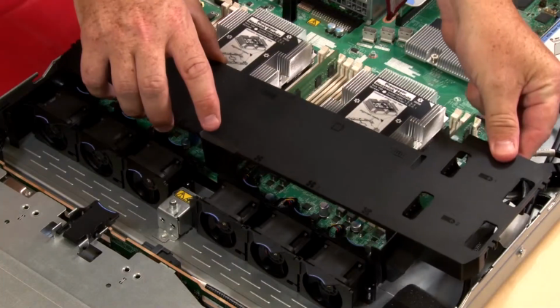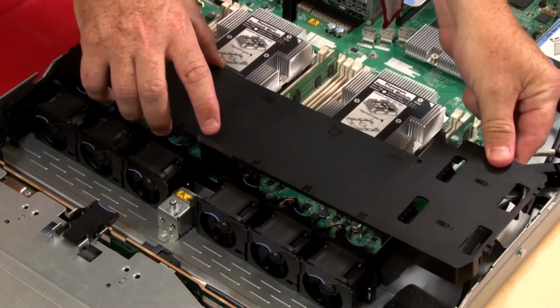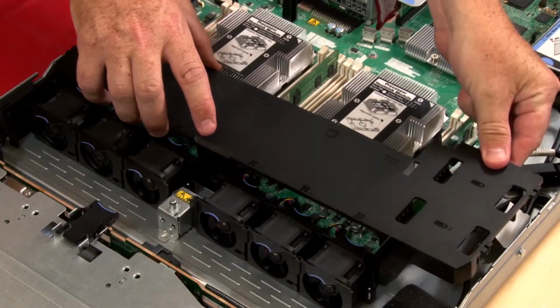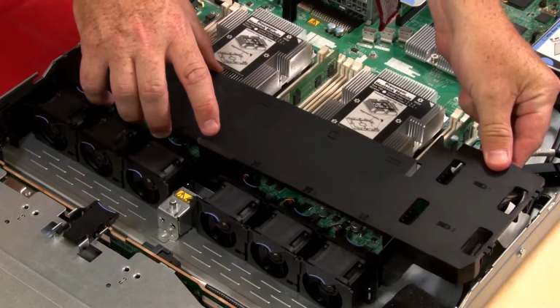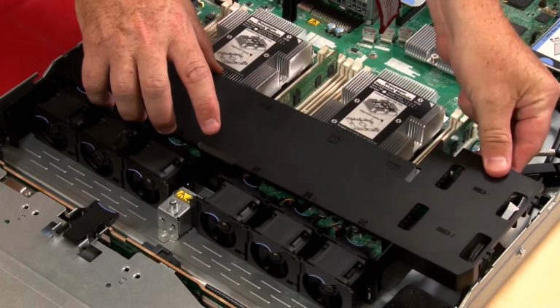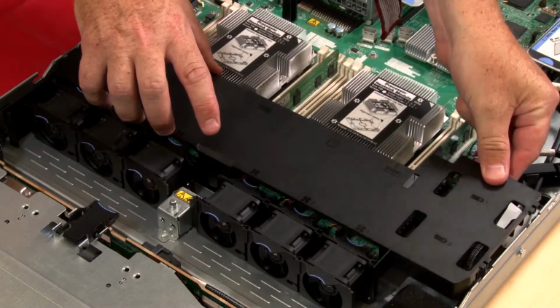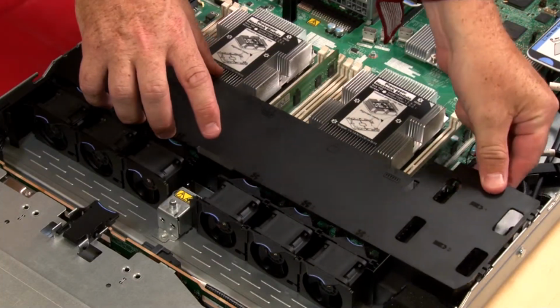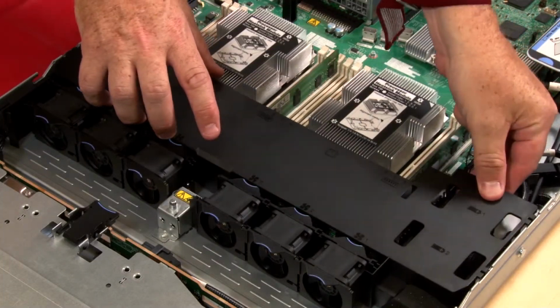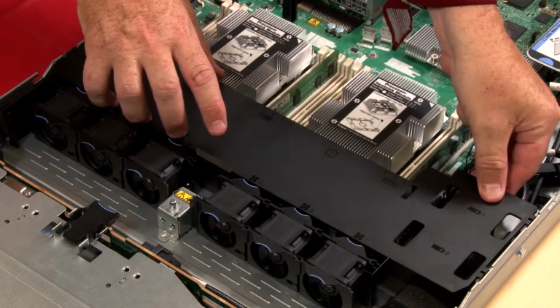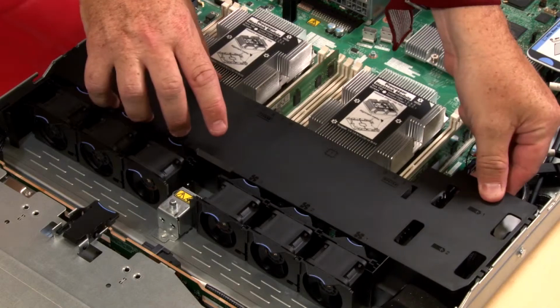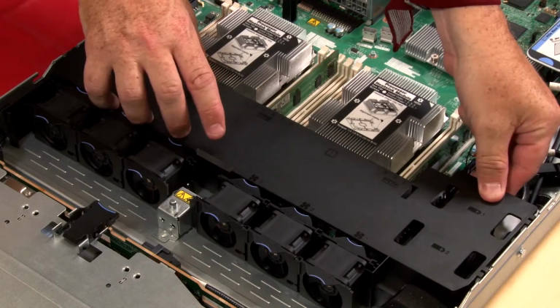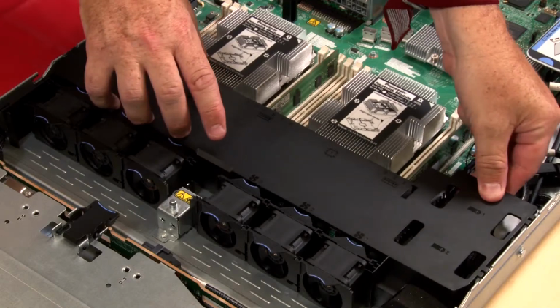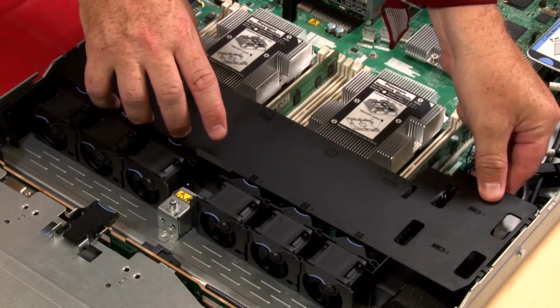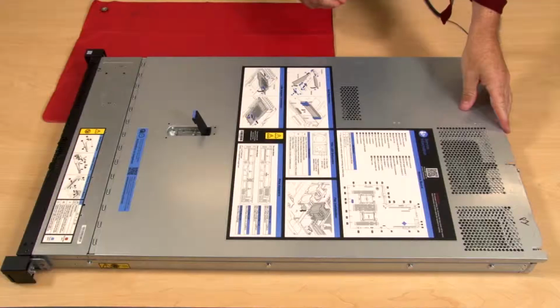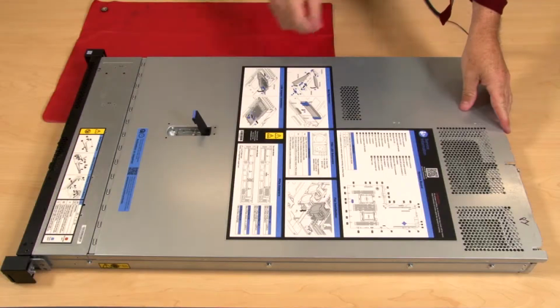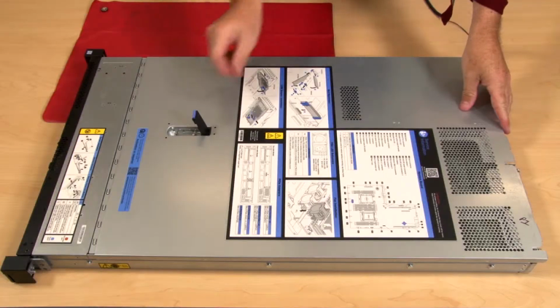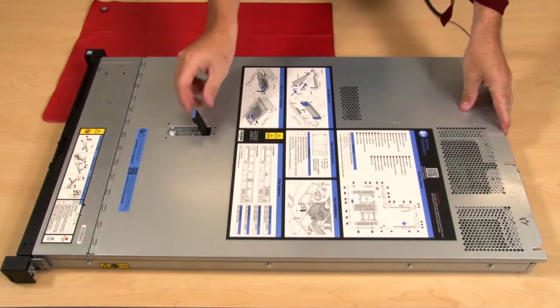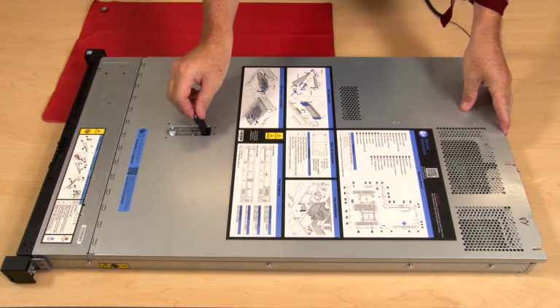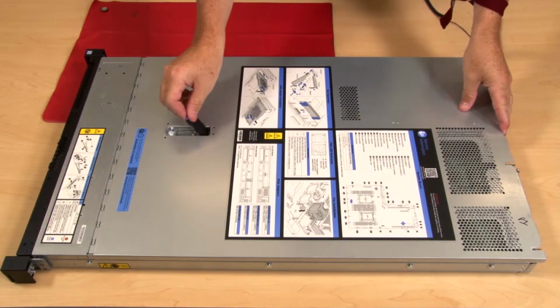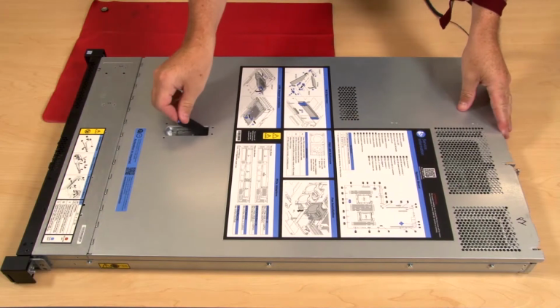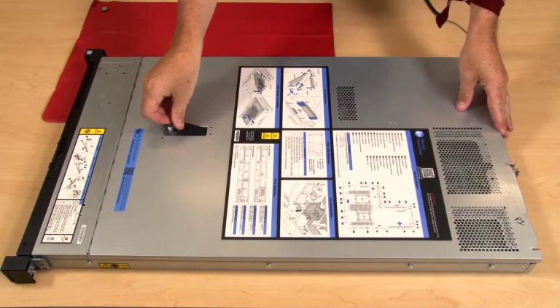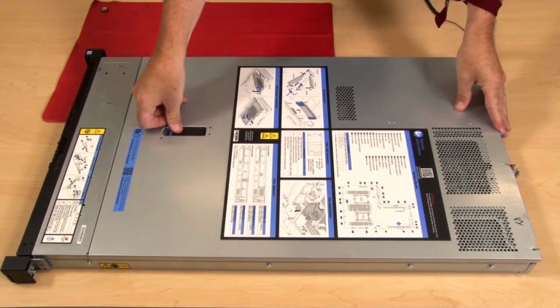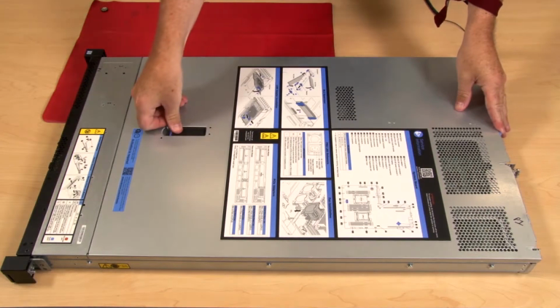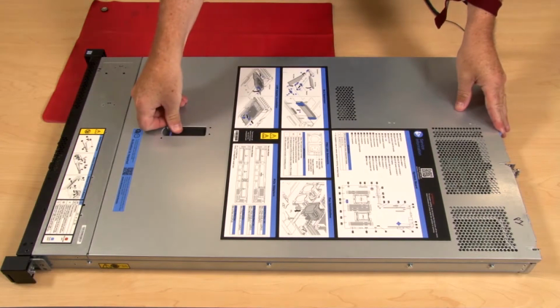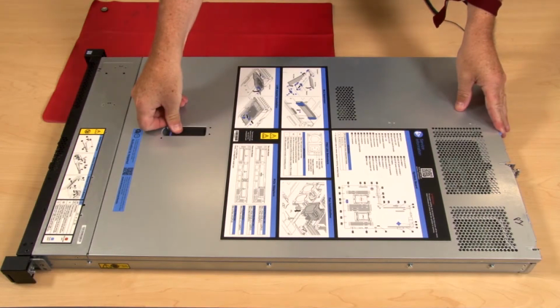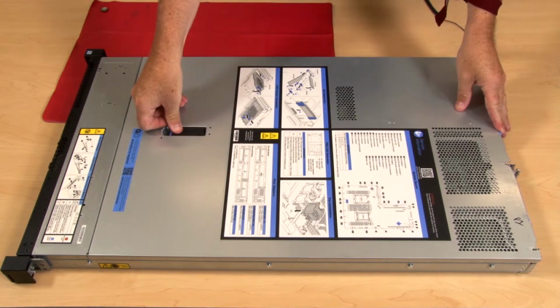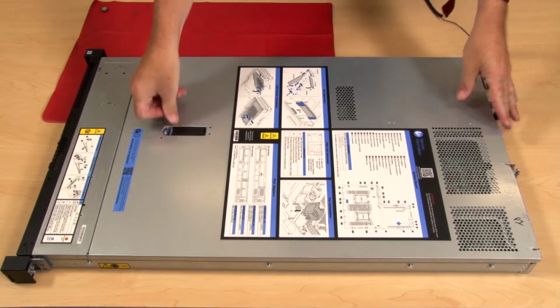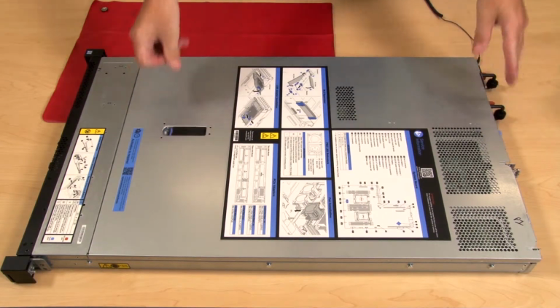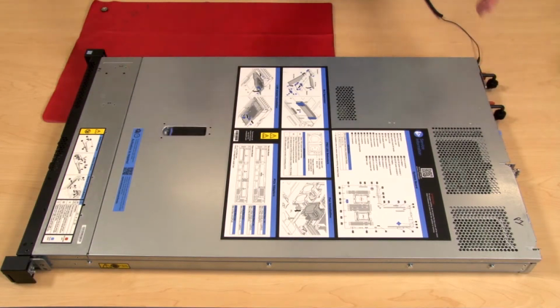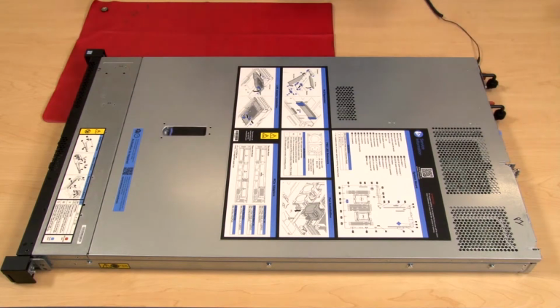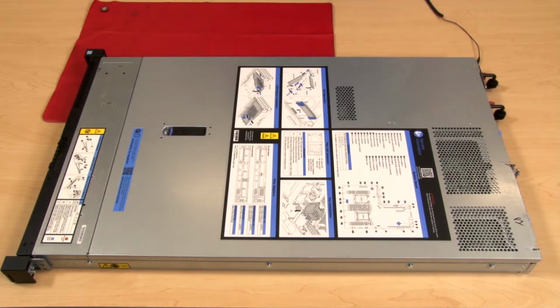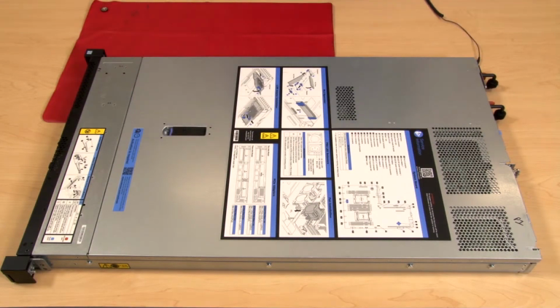Install the air baffle. Install the top cover.